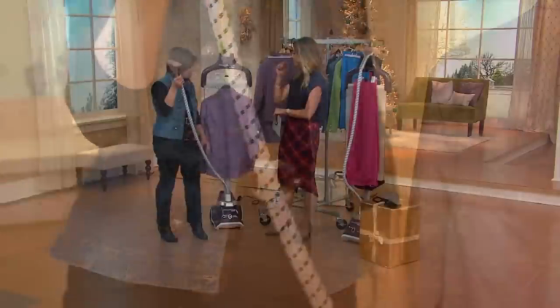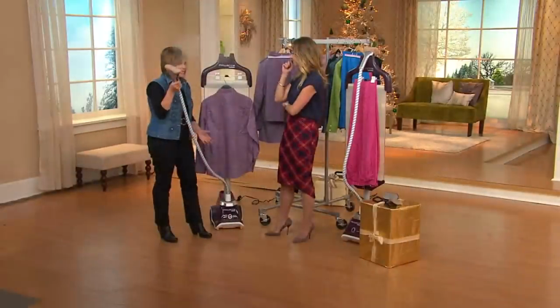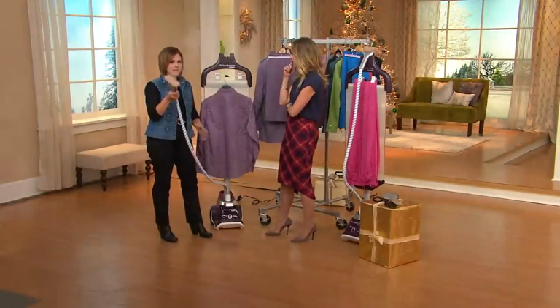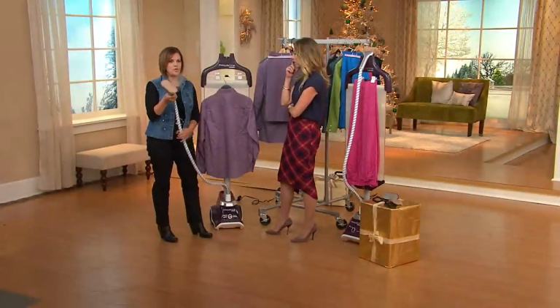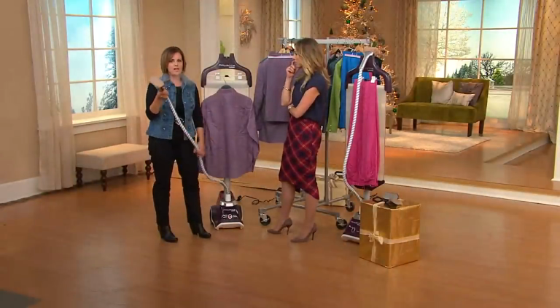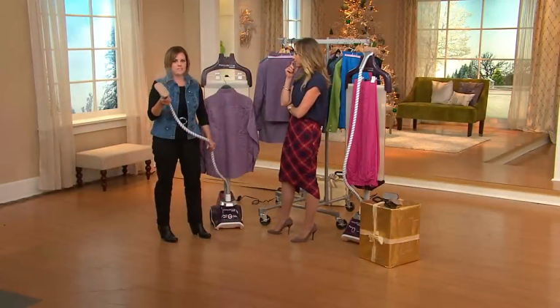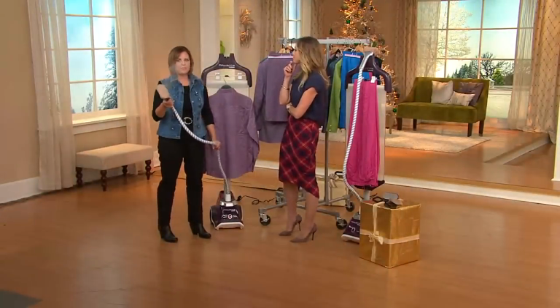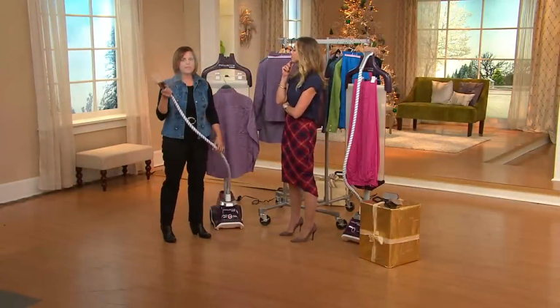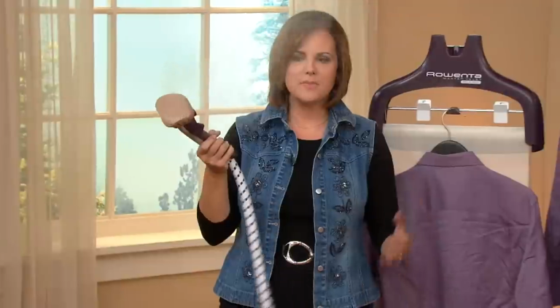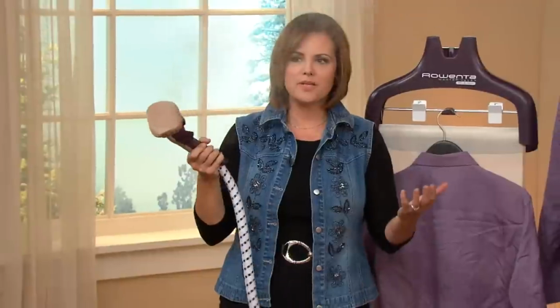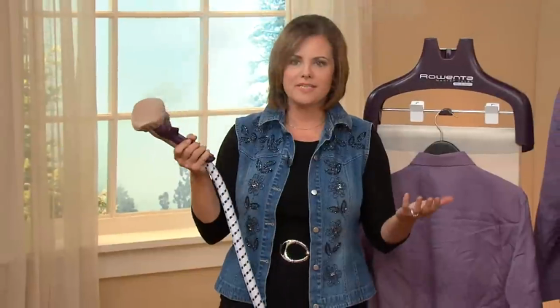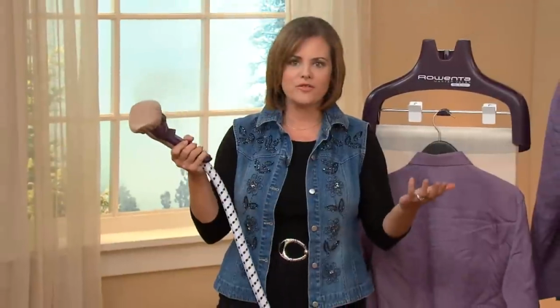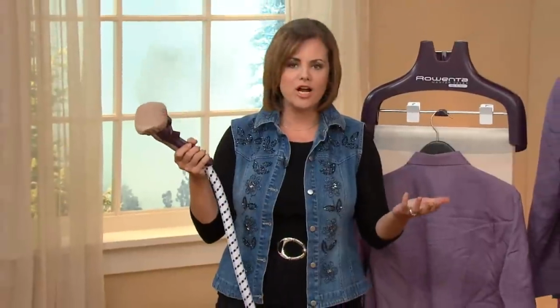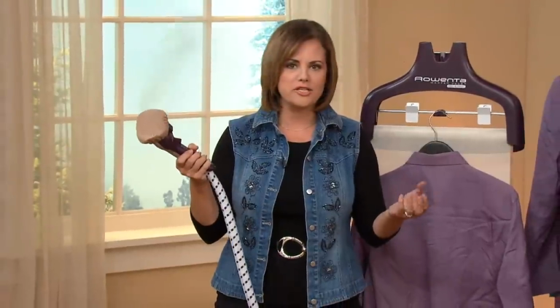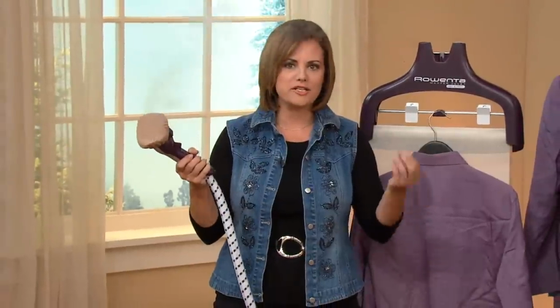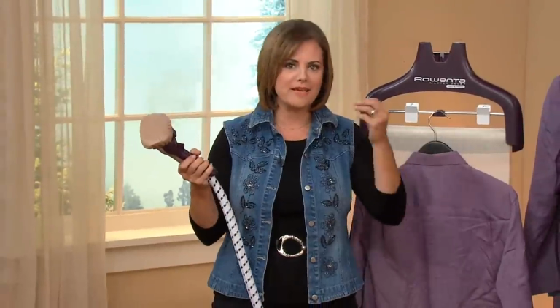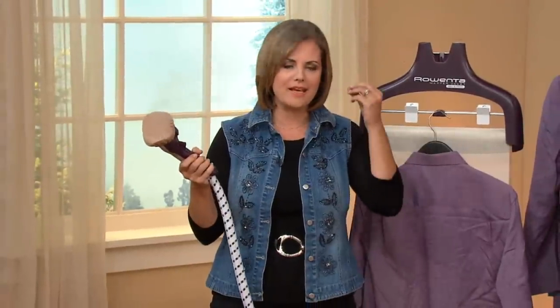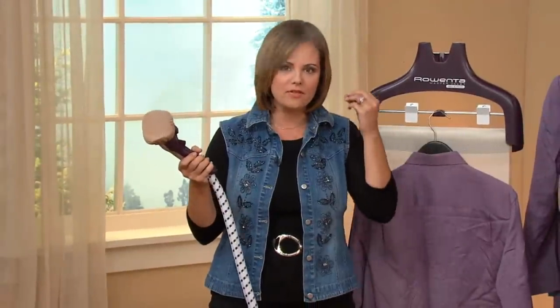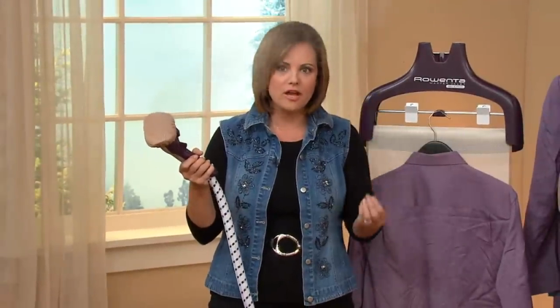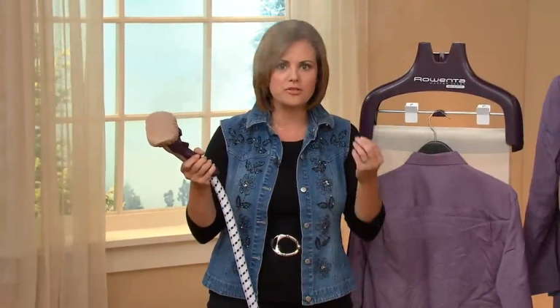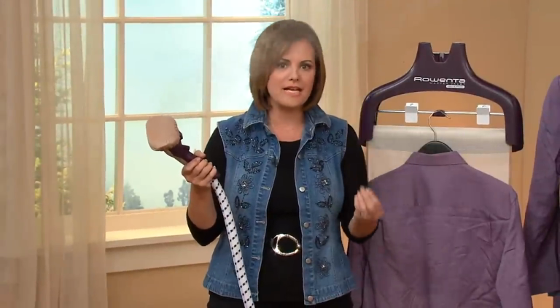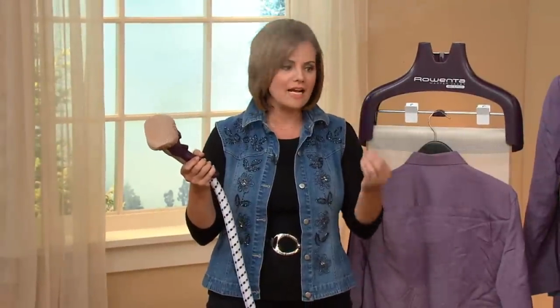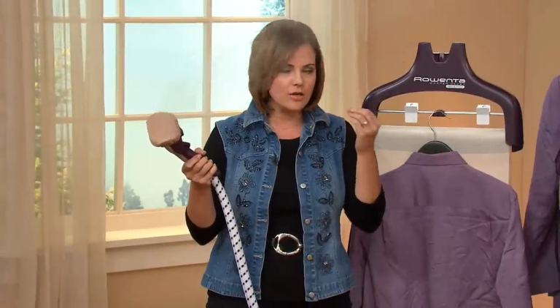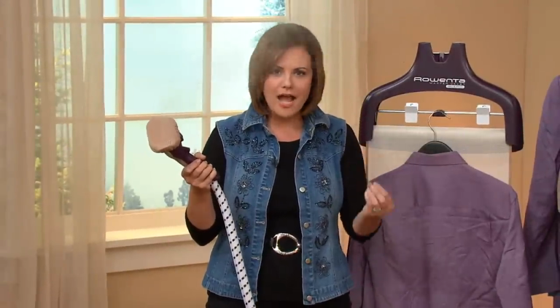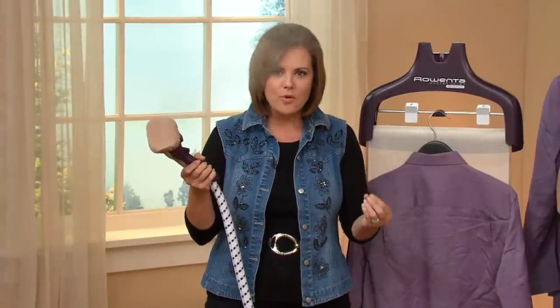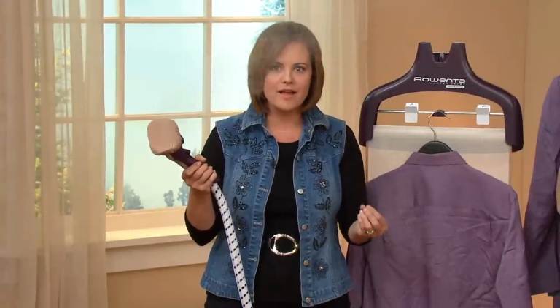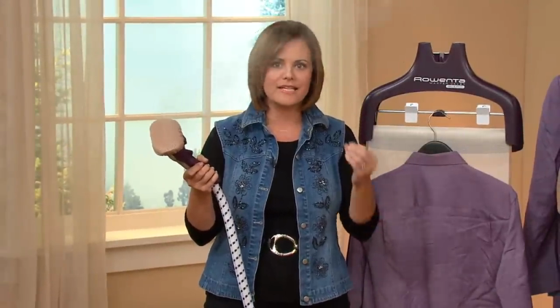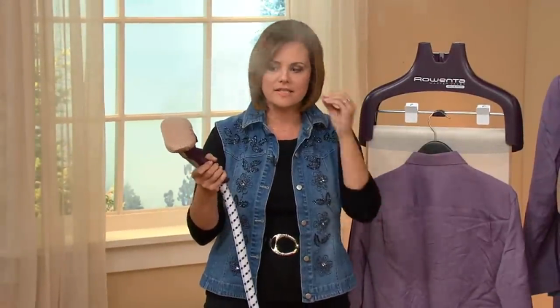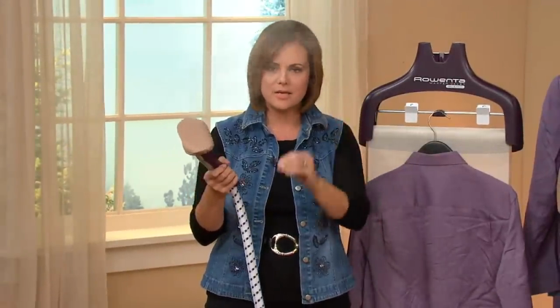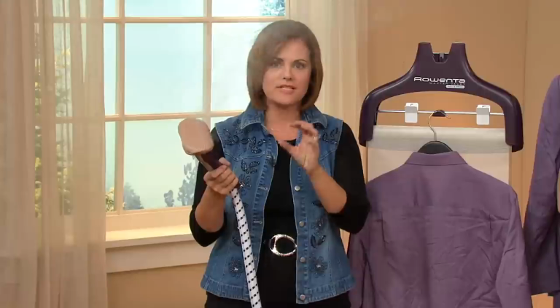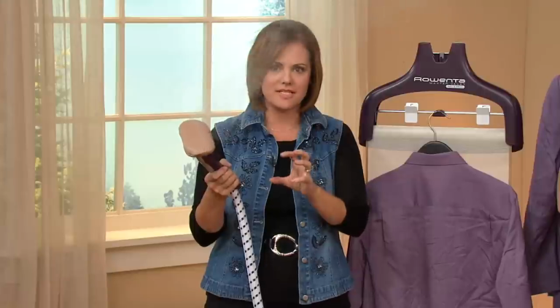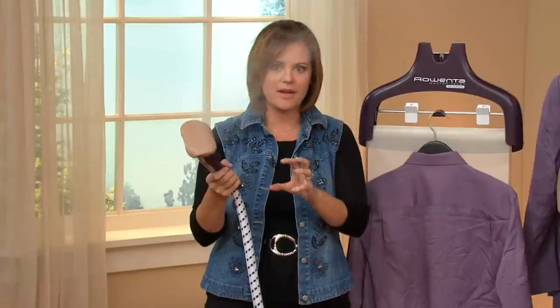This is like a magic wand, really. Rowenta has been in the business over 100 years making luxury, high-quality steamers and steam irons.